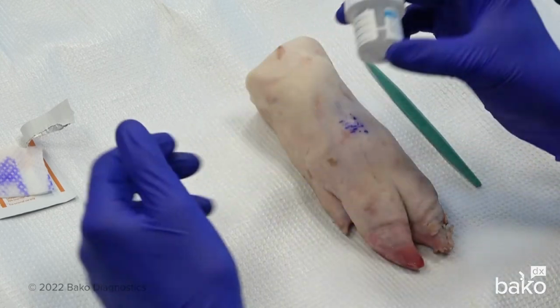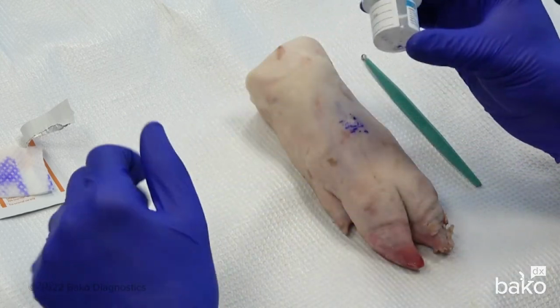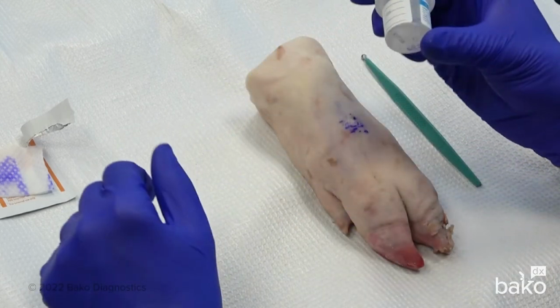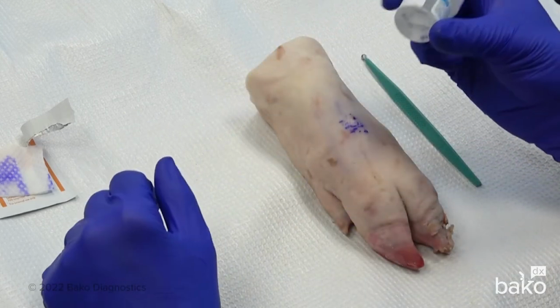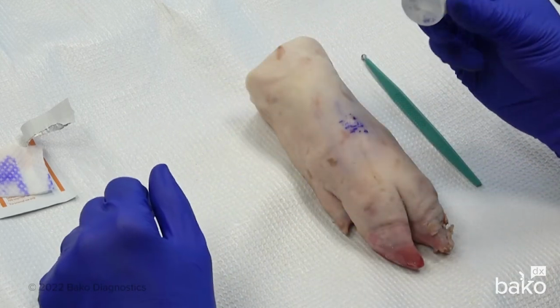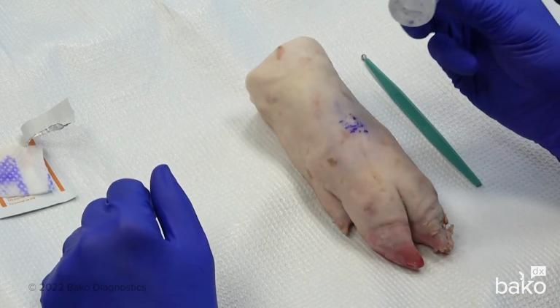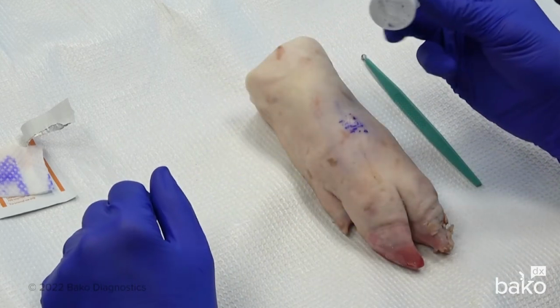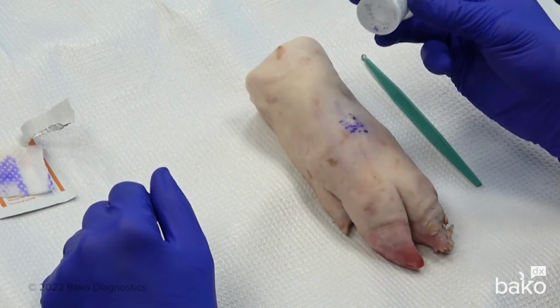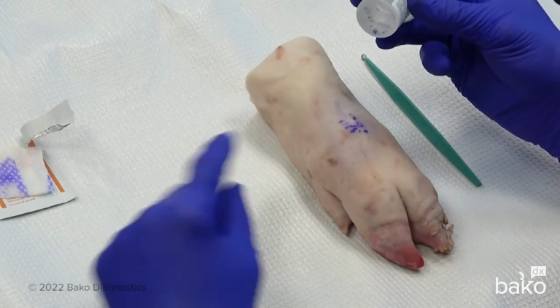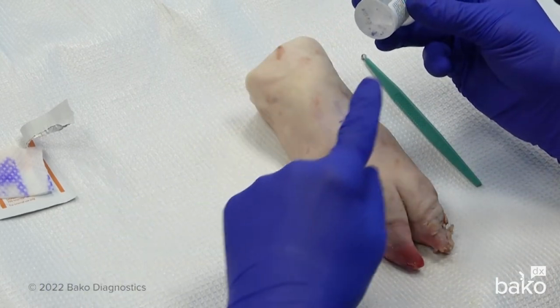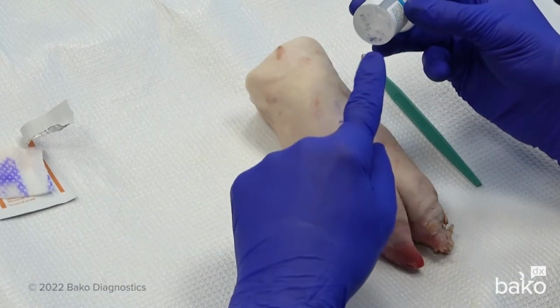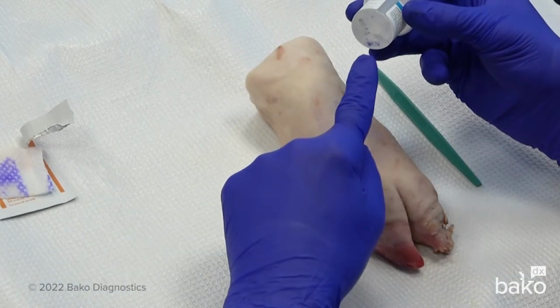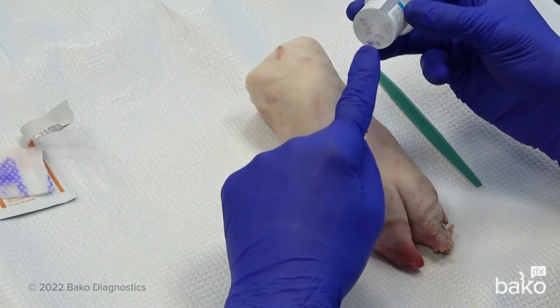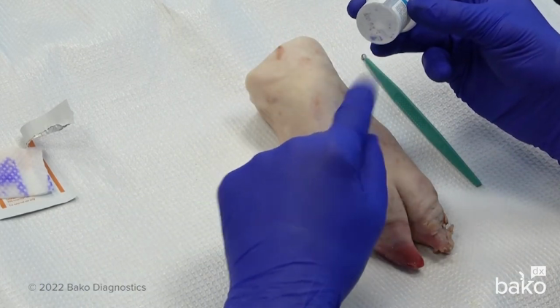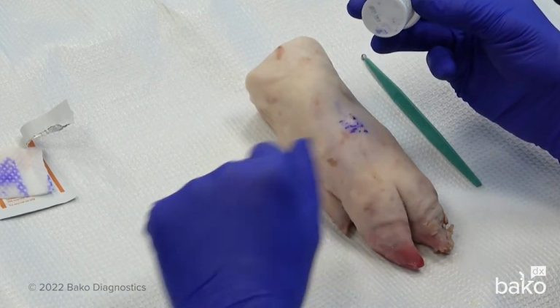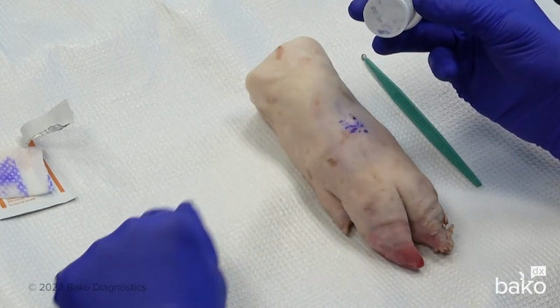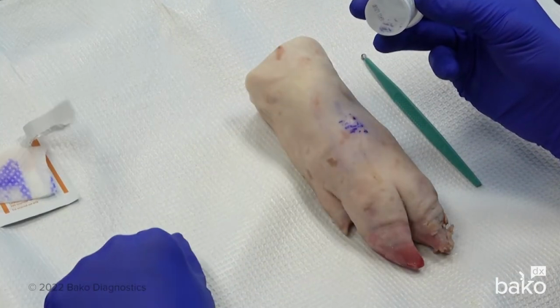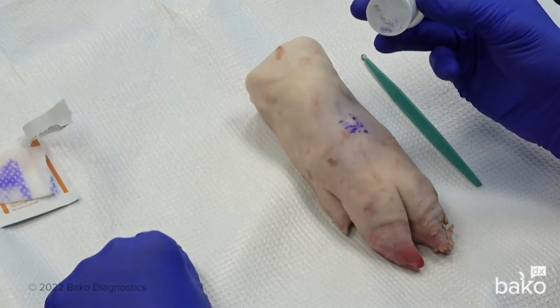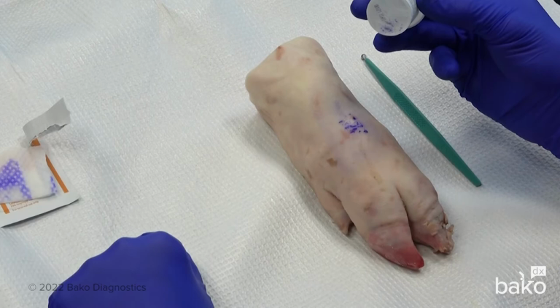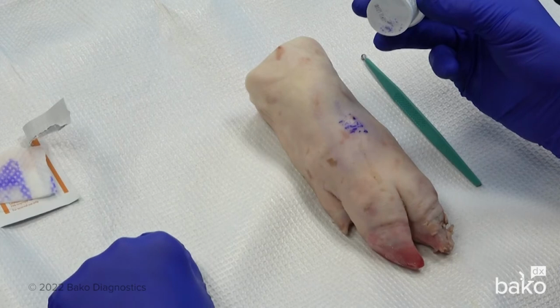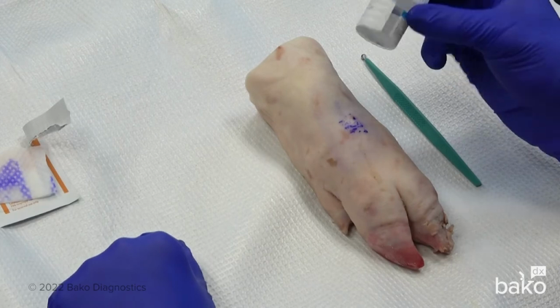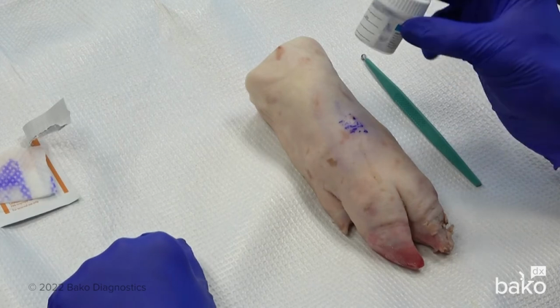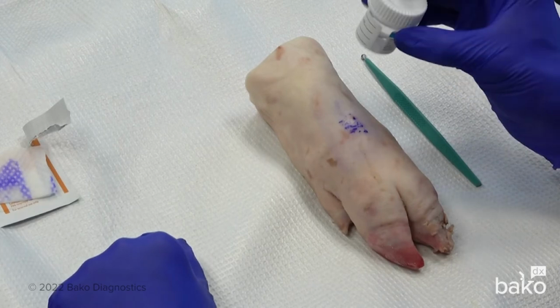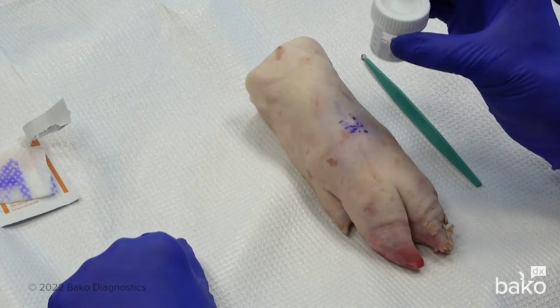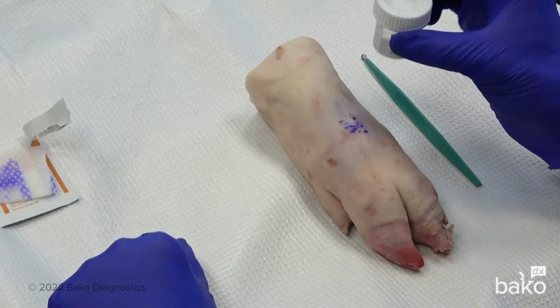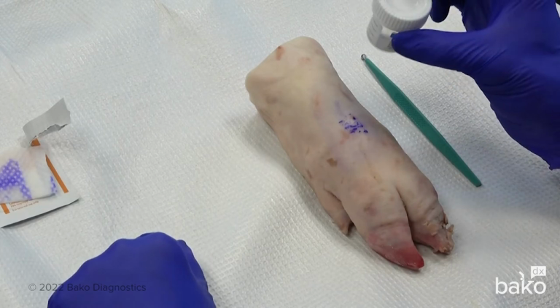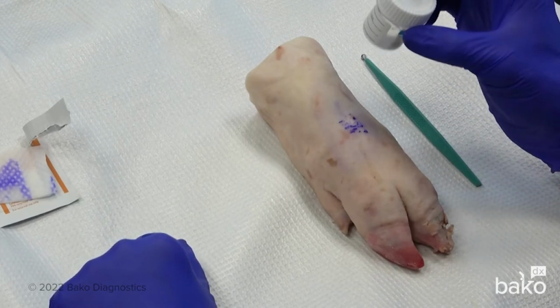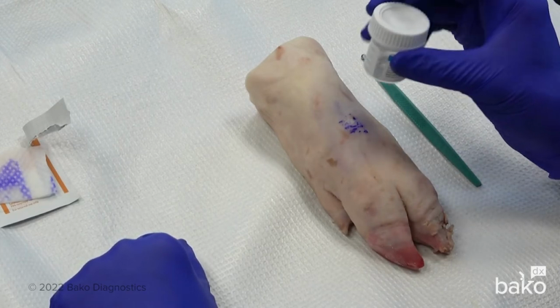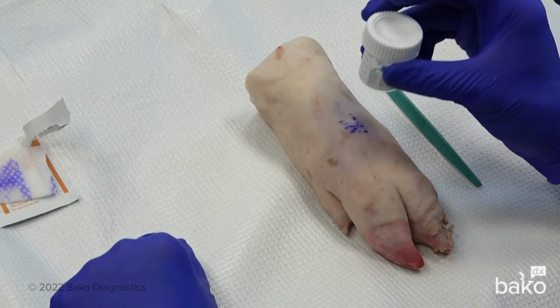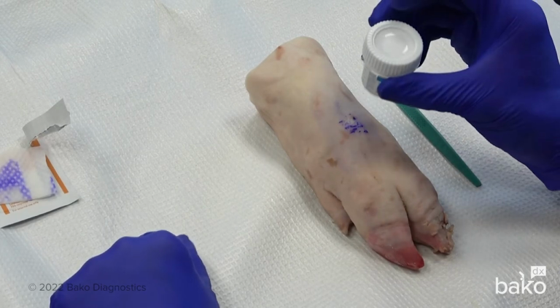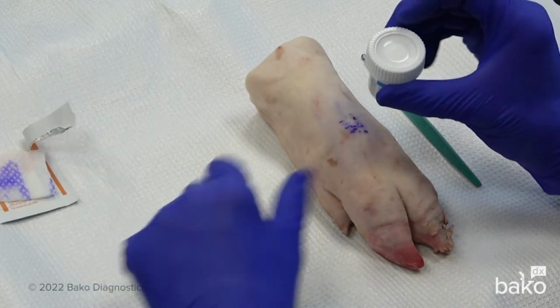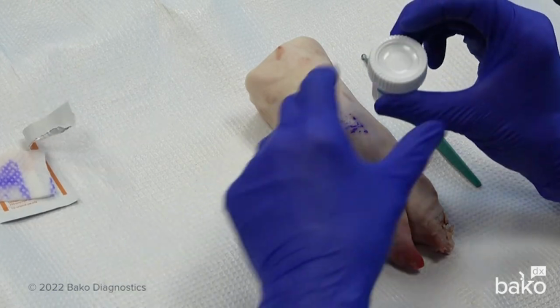Once that's performed, you can see our specimen within the container. It's ready to go to the laboratory.